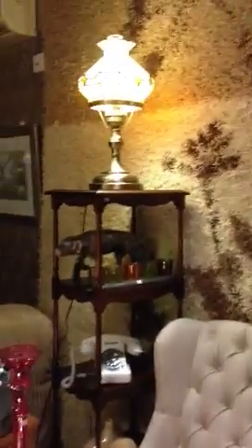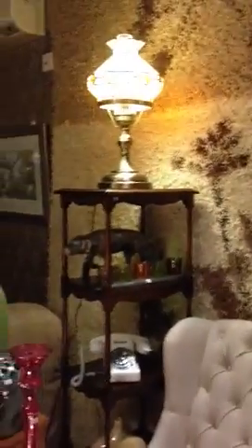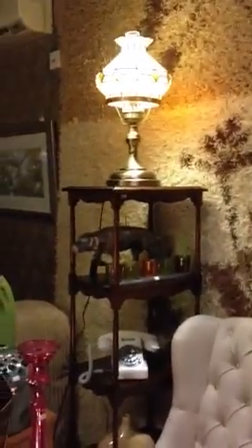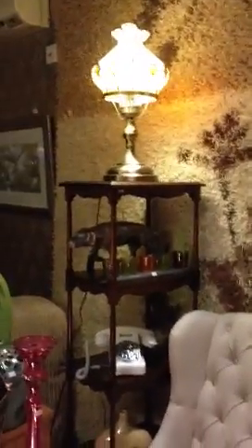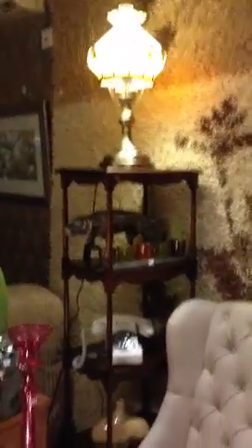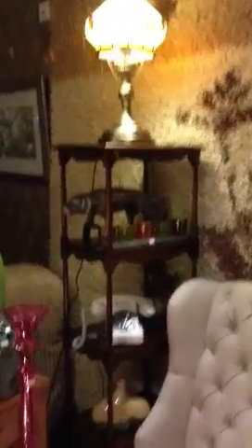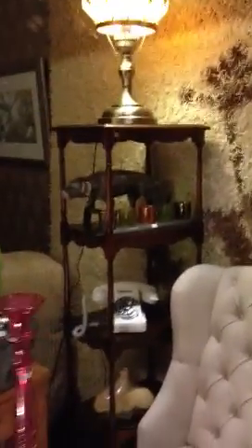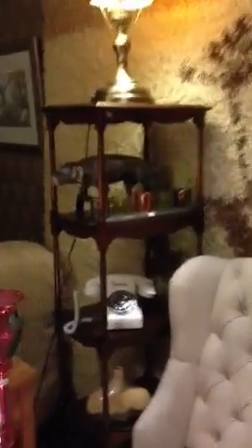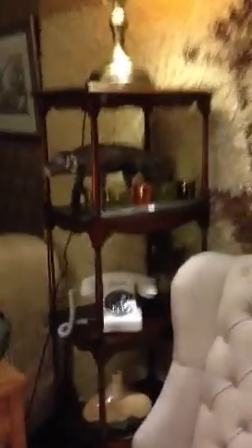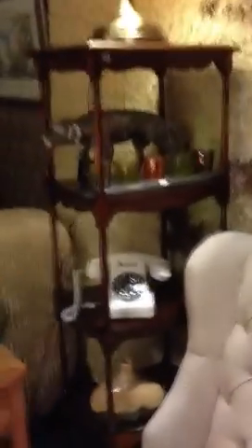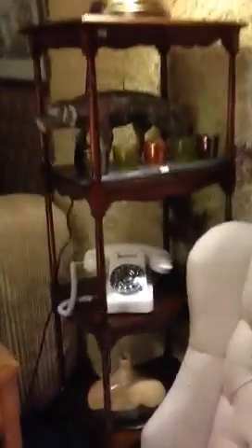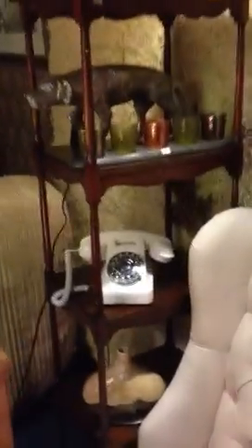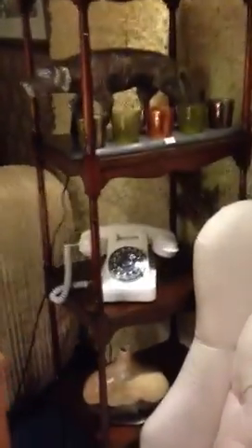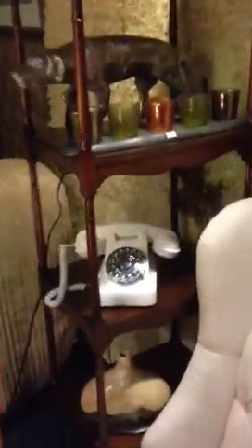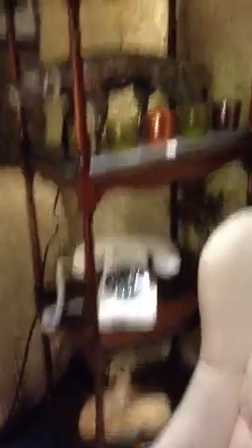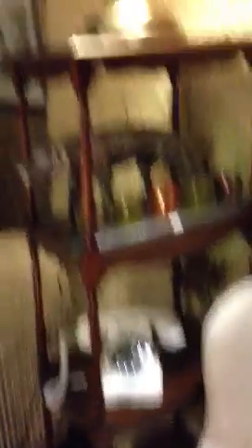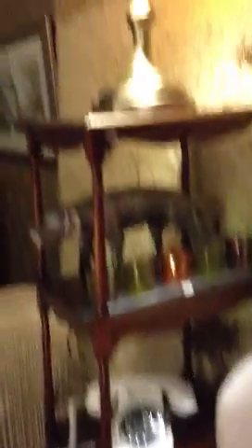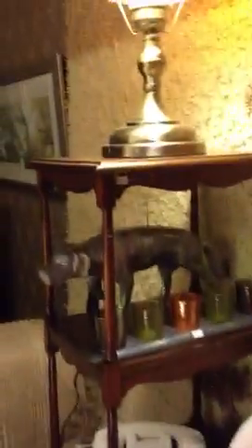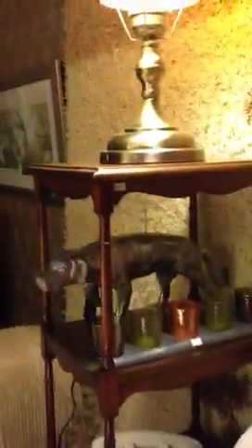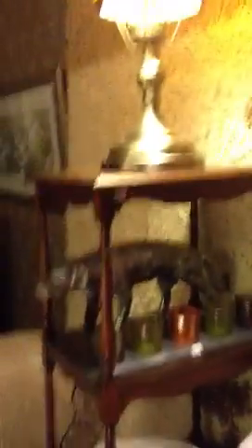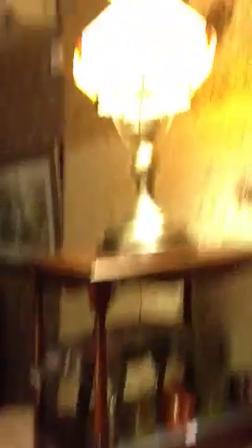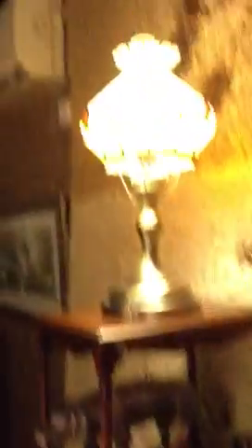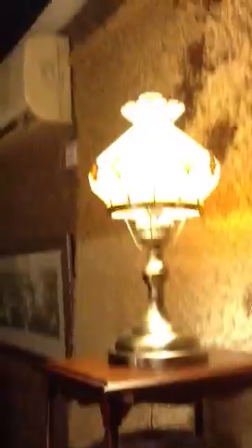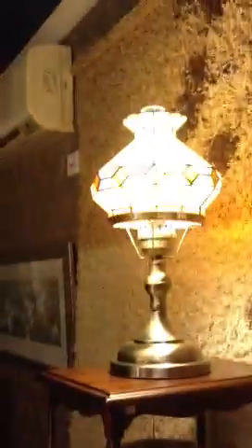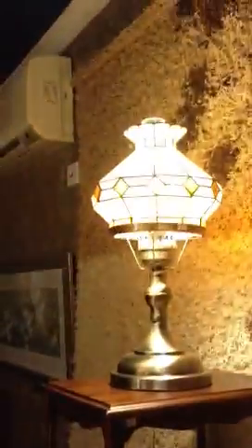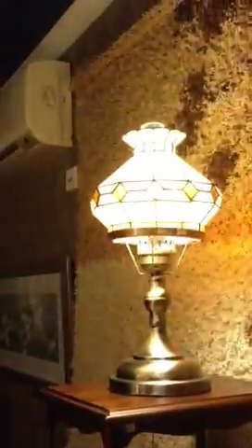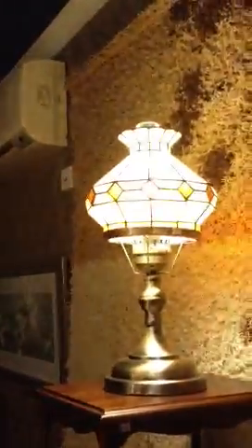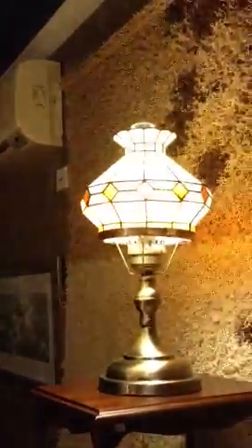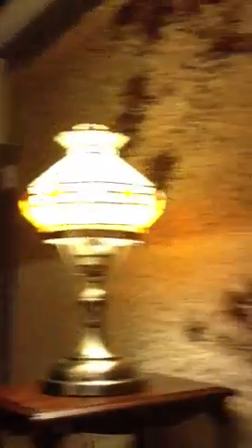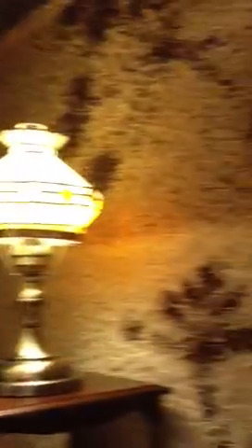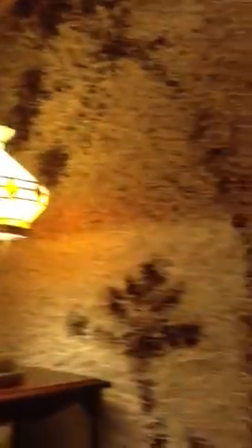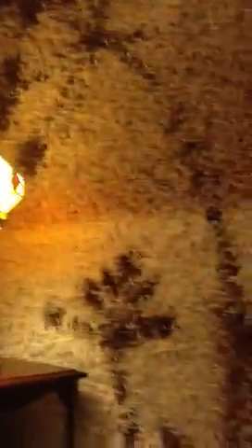Bits and bobs, telephone lot. And the lamp.